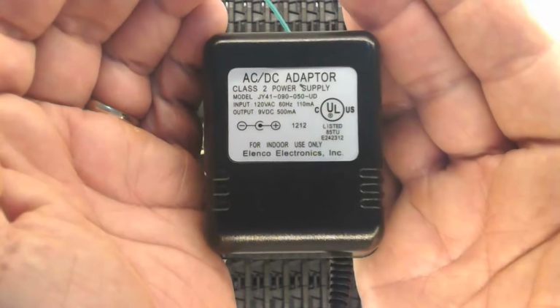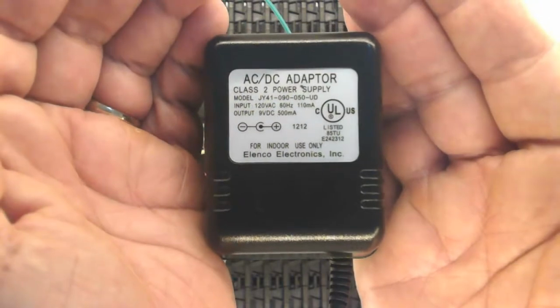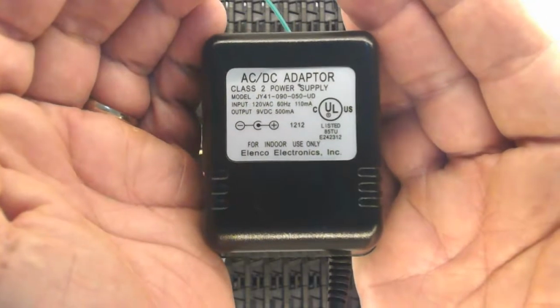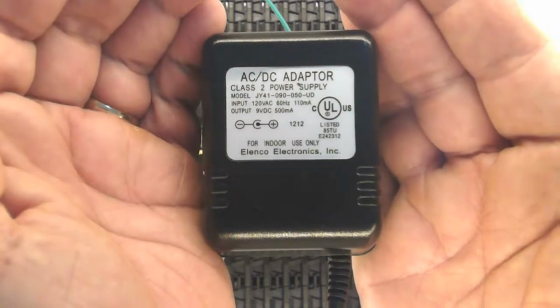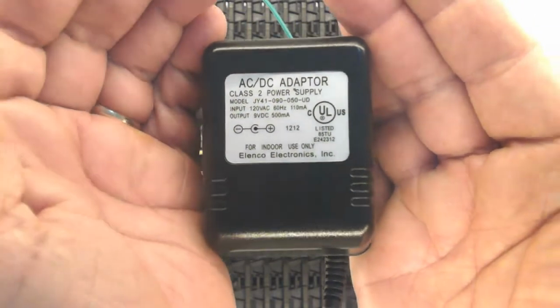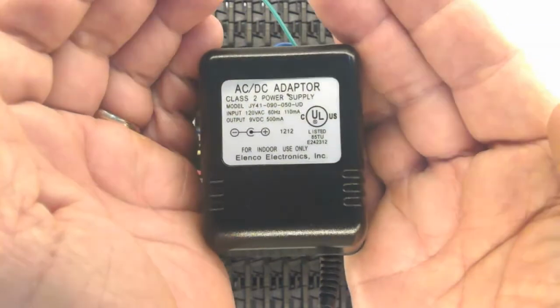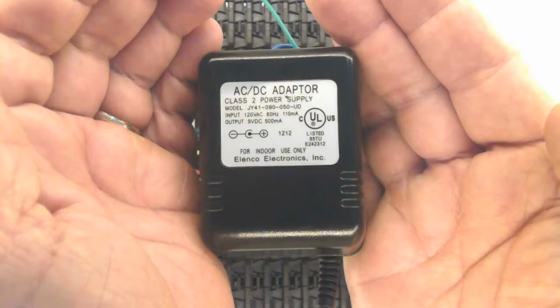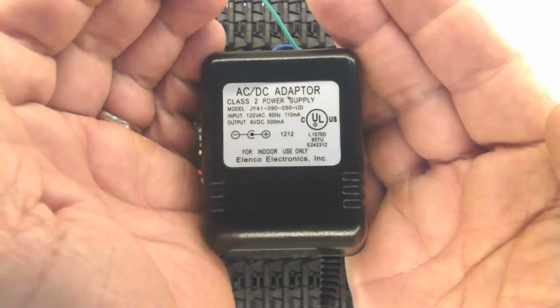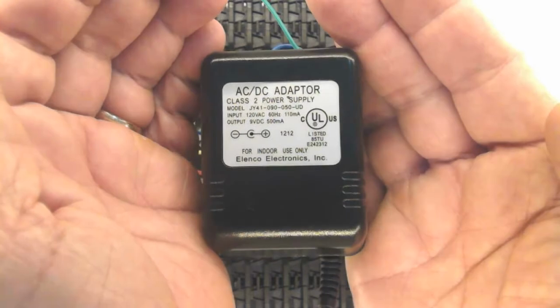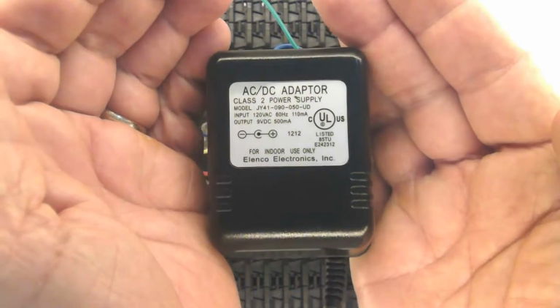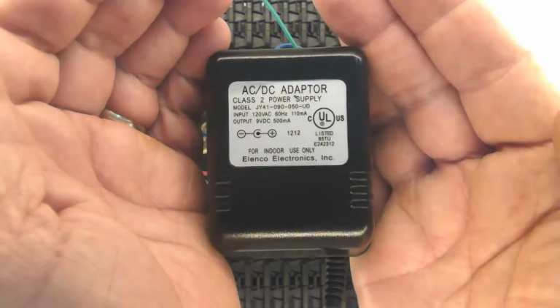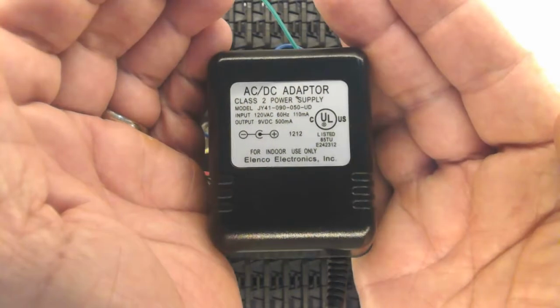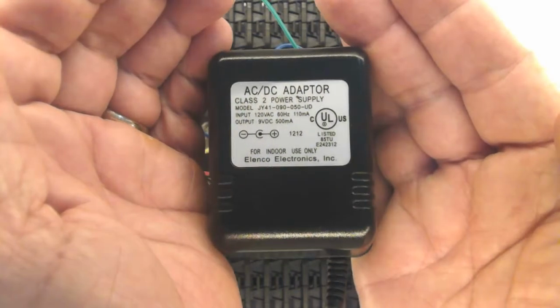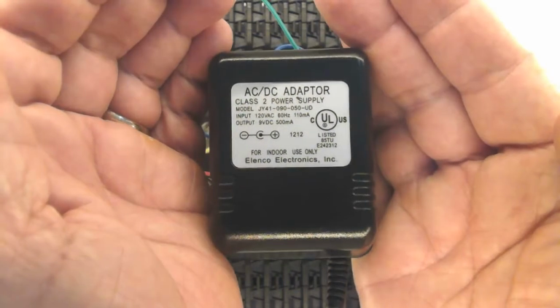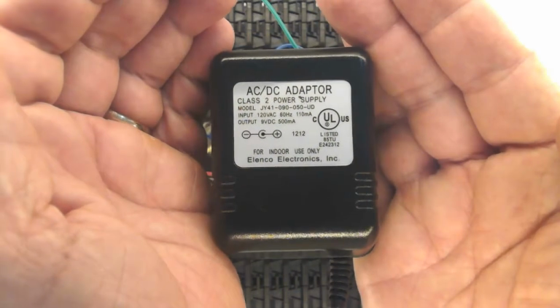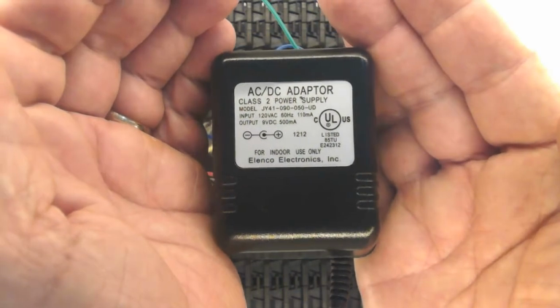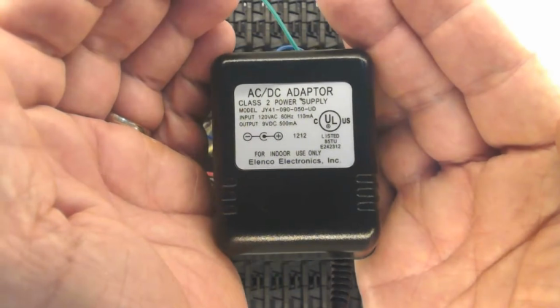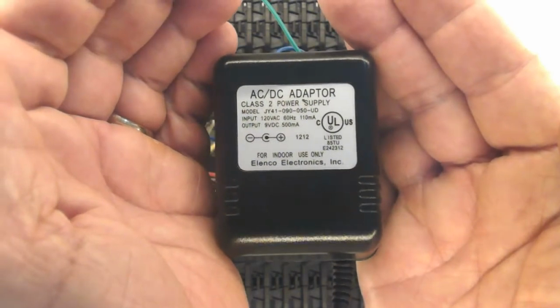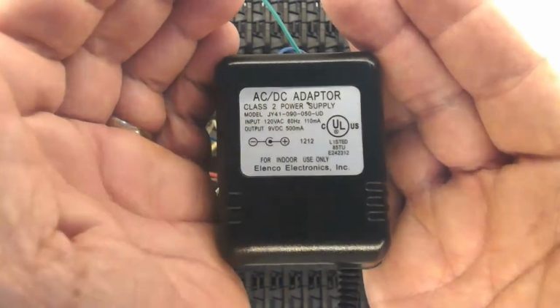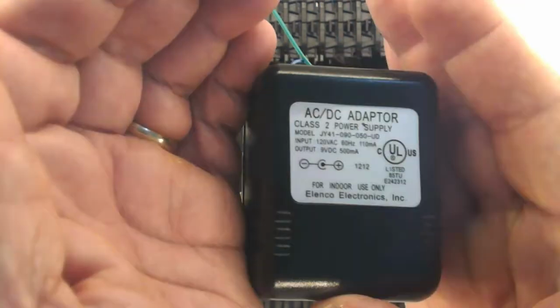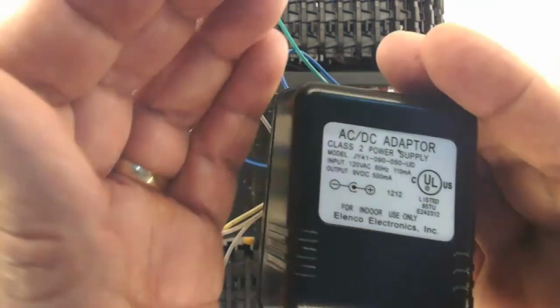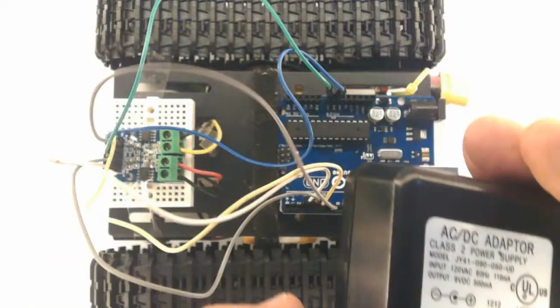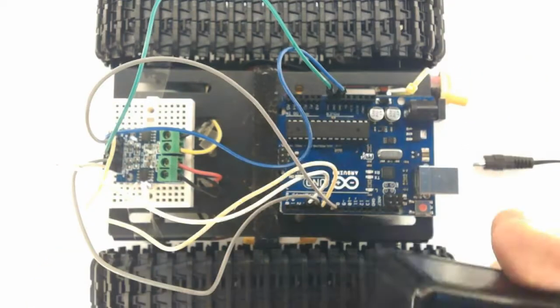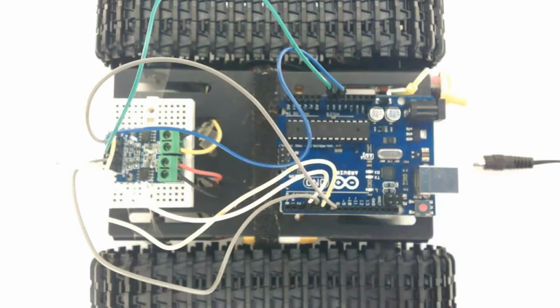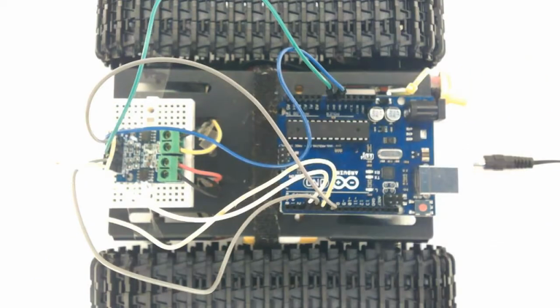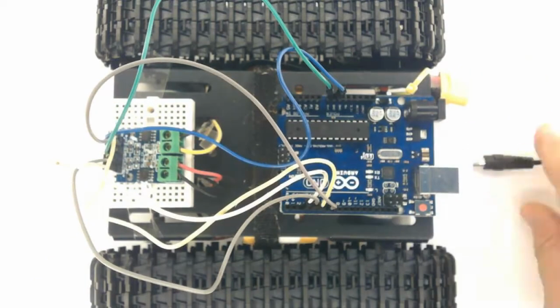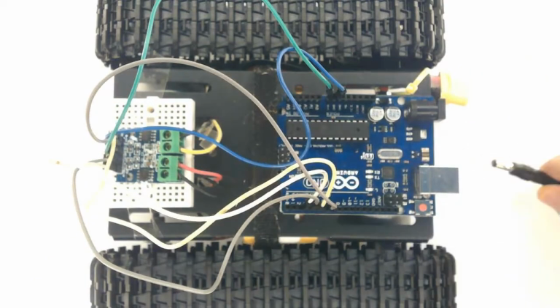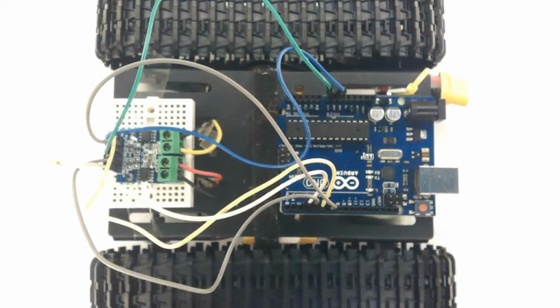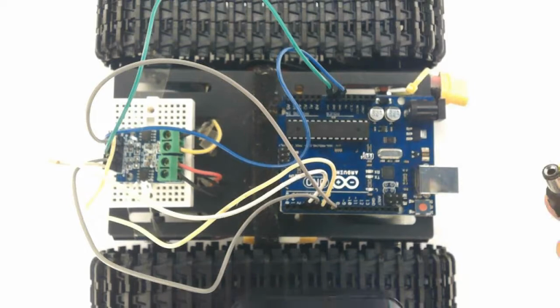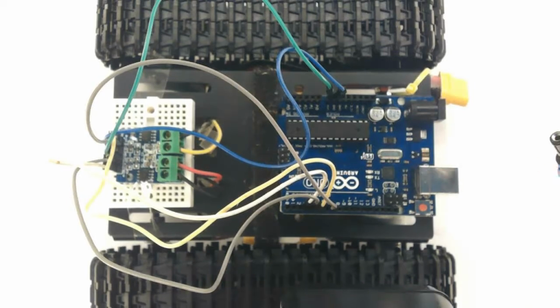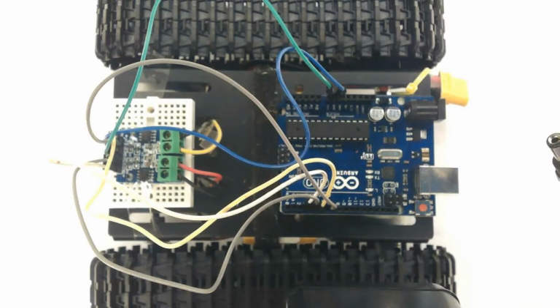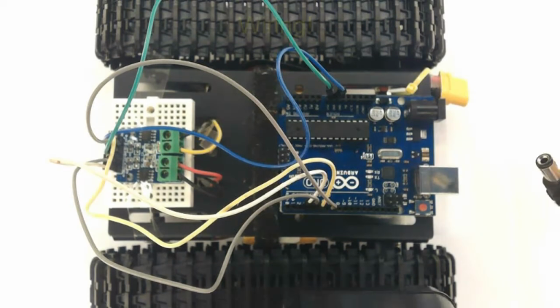But first, here is the power supply: a 9V half ampere AC DC adapter — just fine.